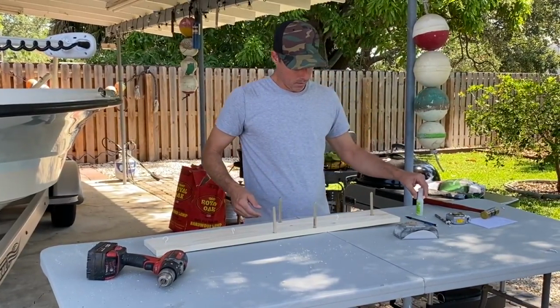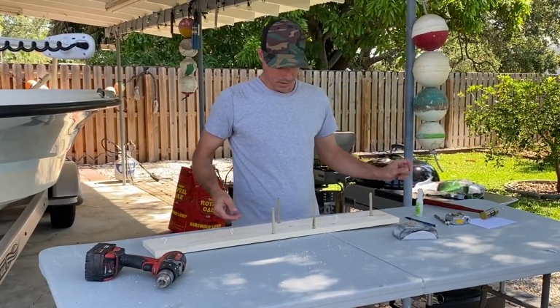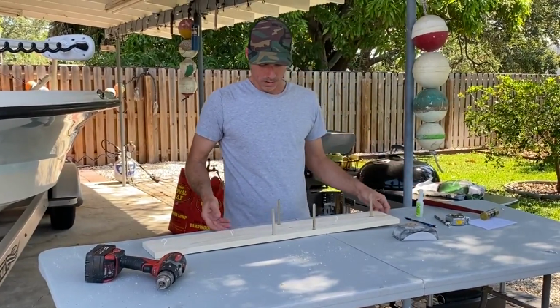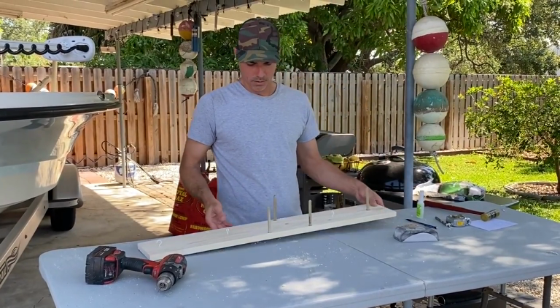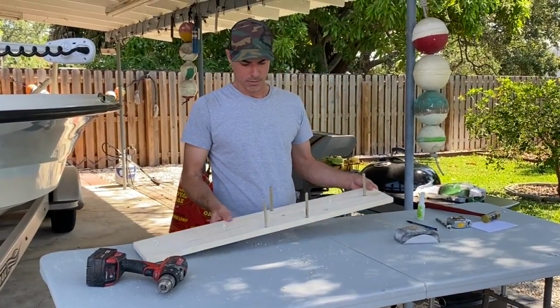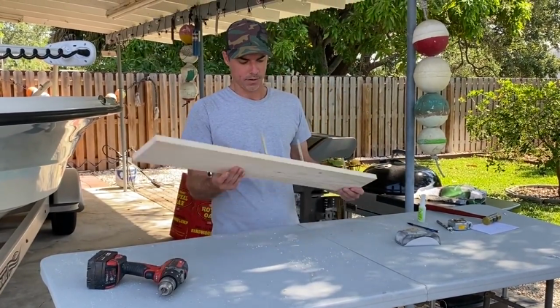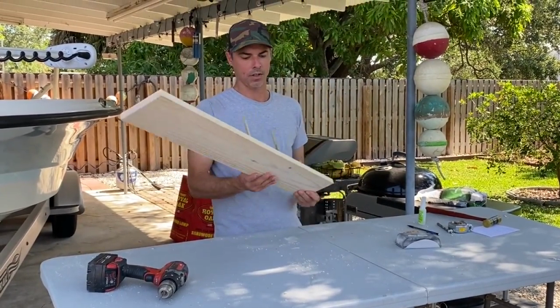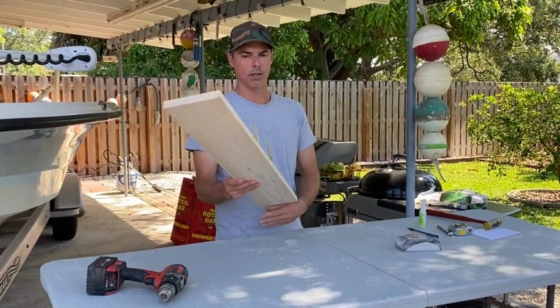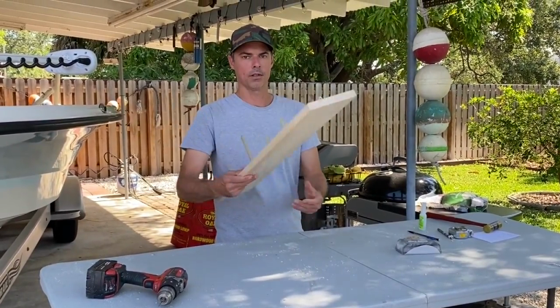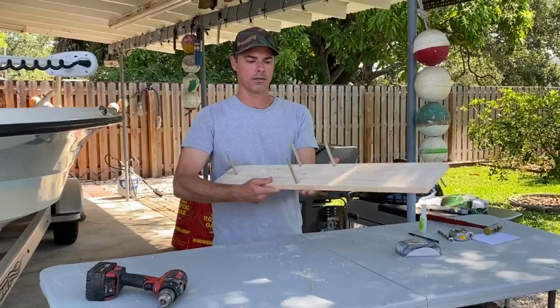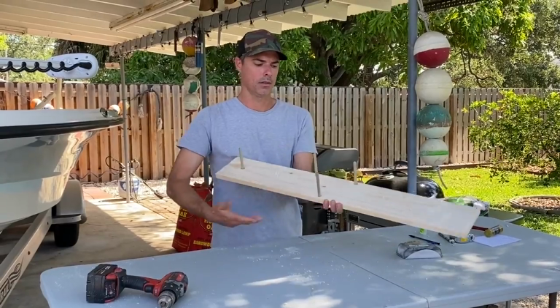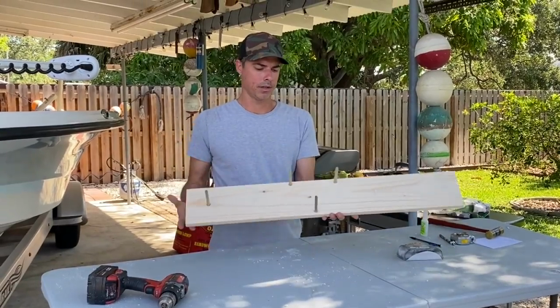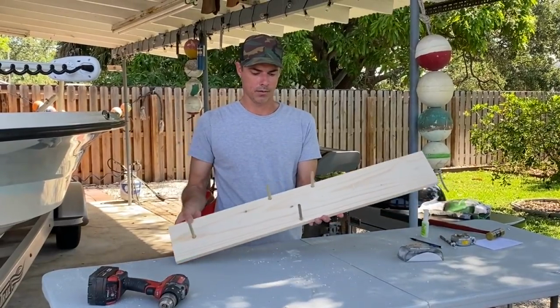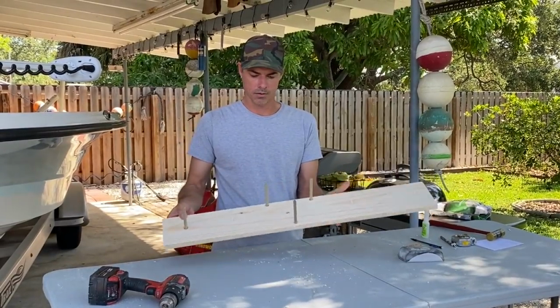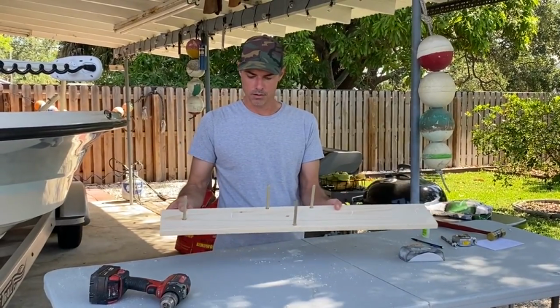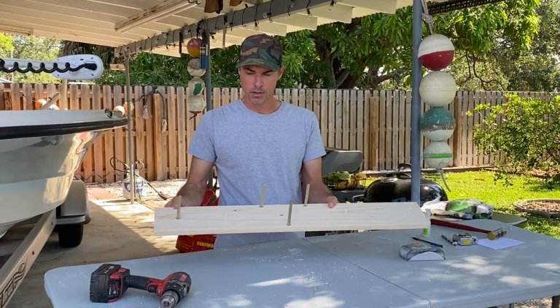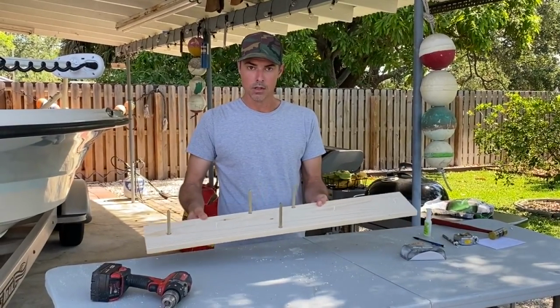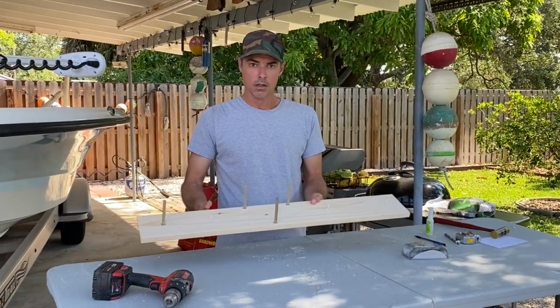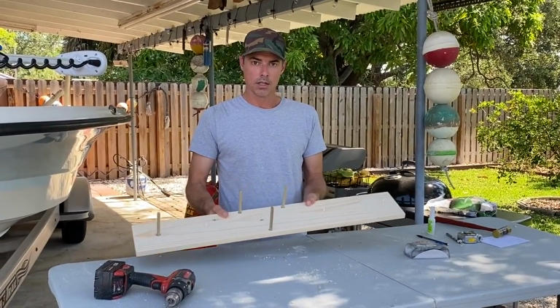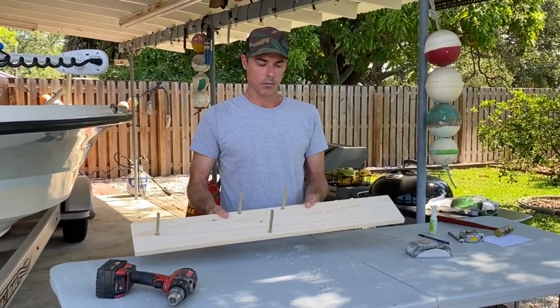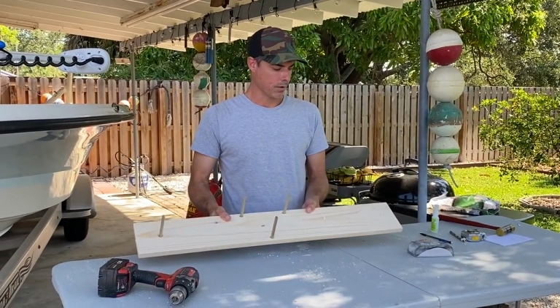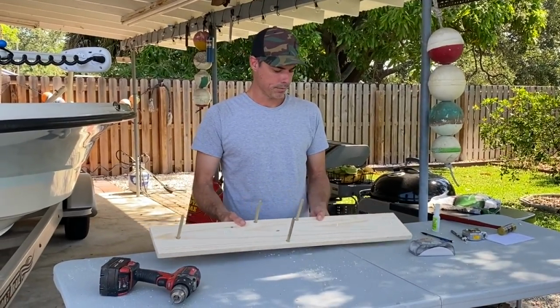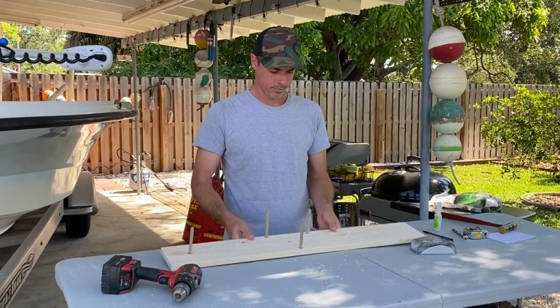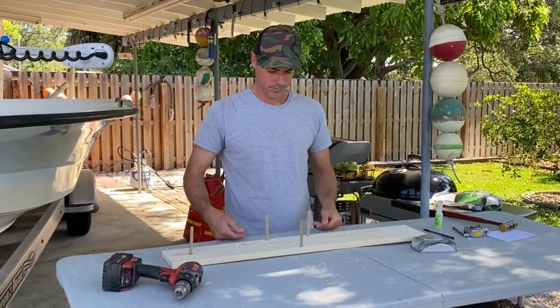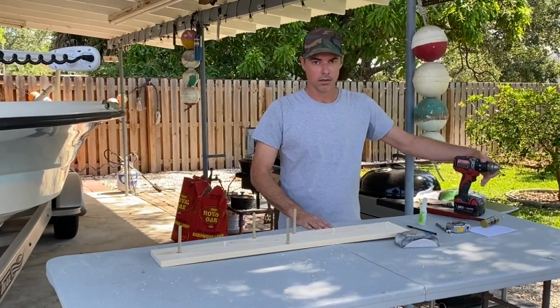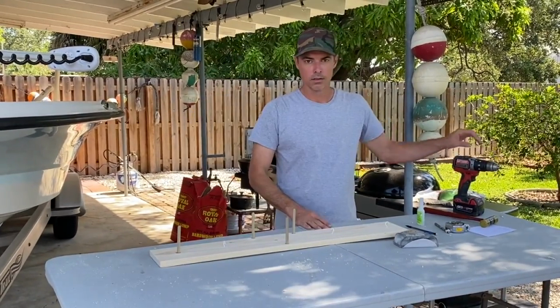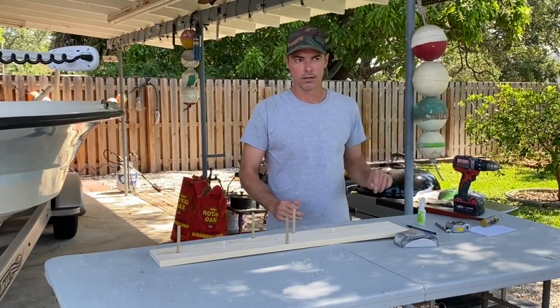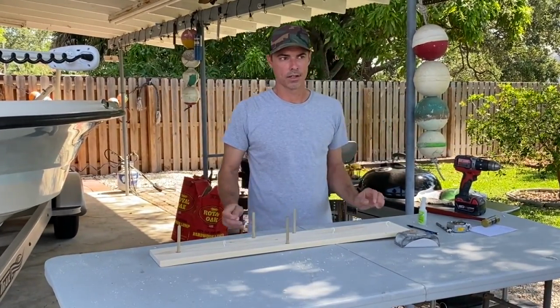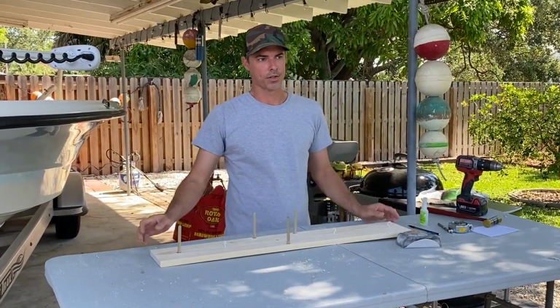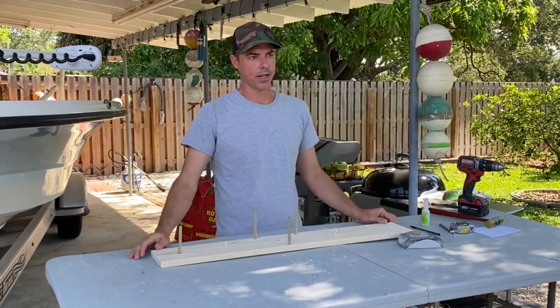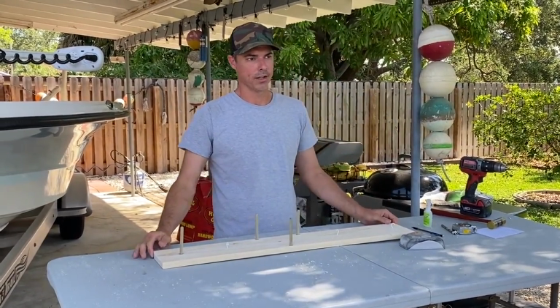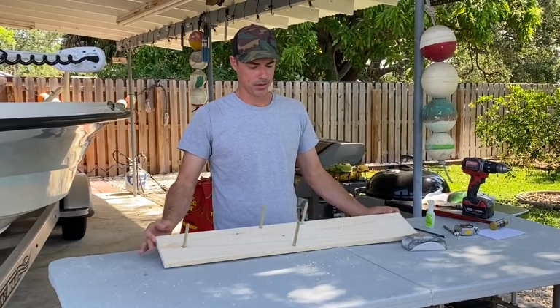That's it — about 15 minutes, you've got yourself a tying board. Next, we'll show you how to use it.